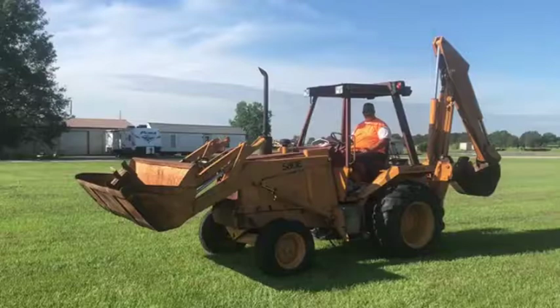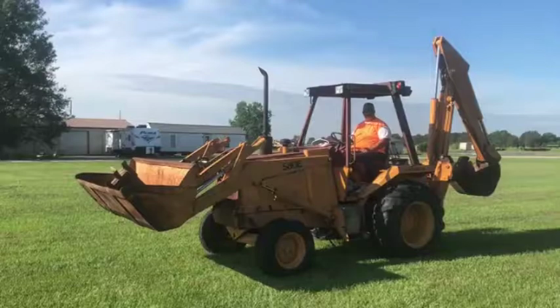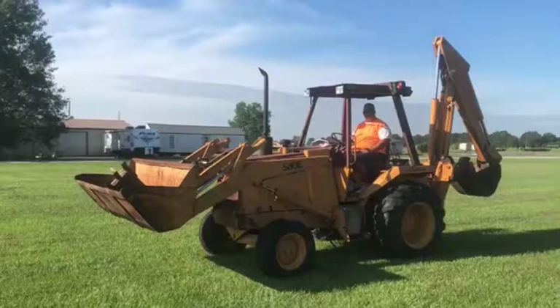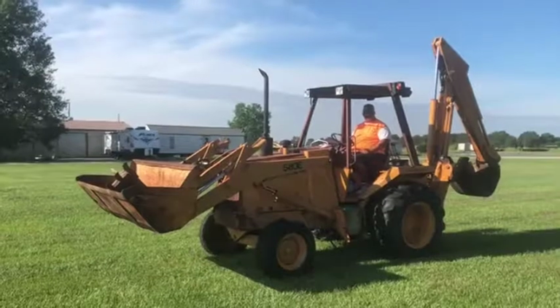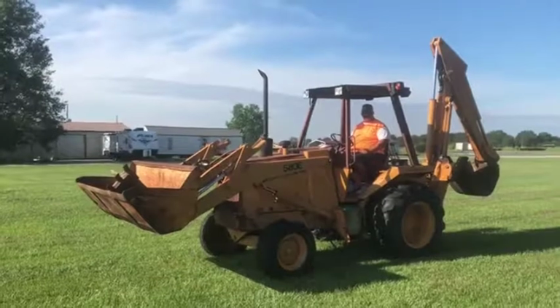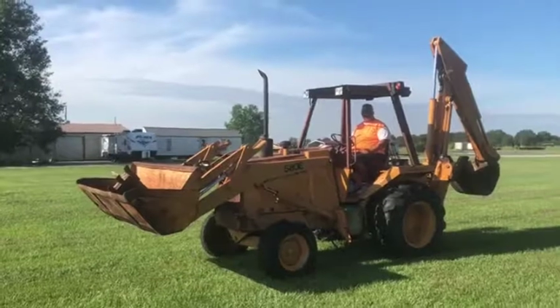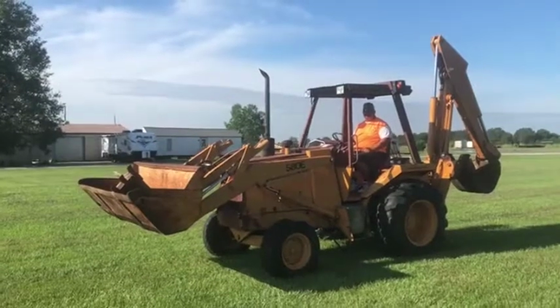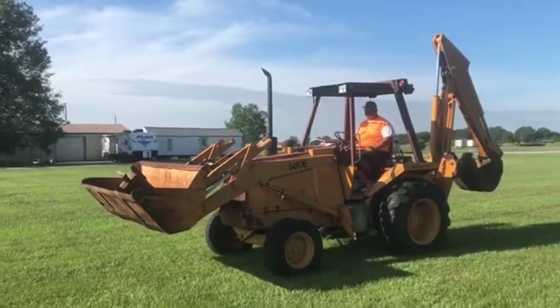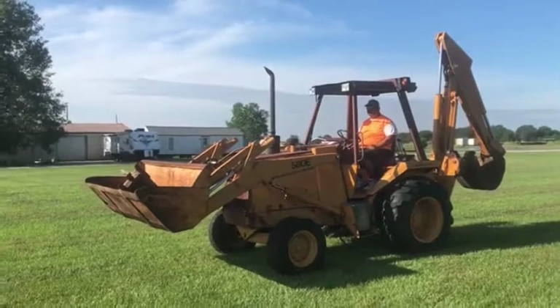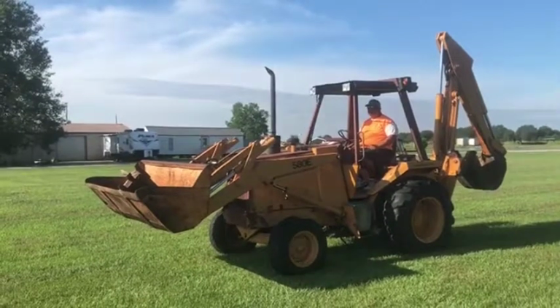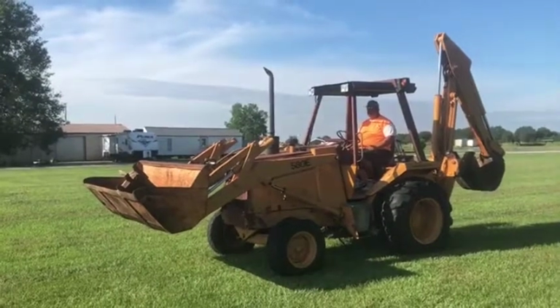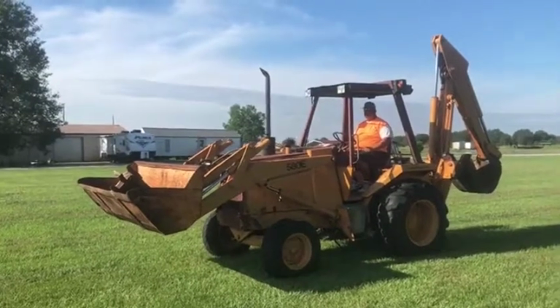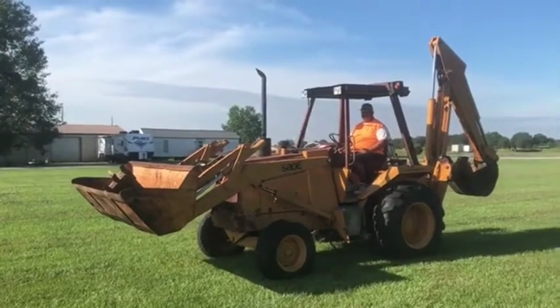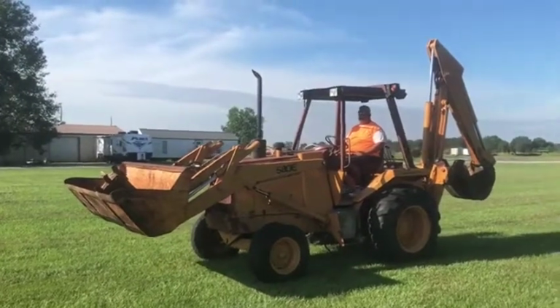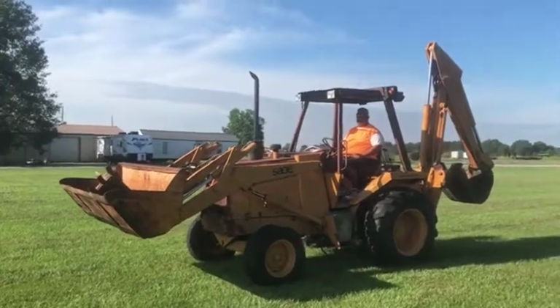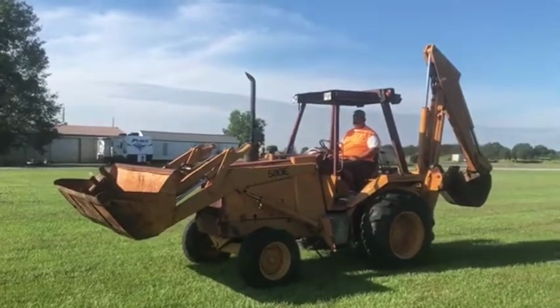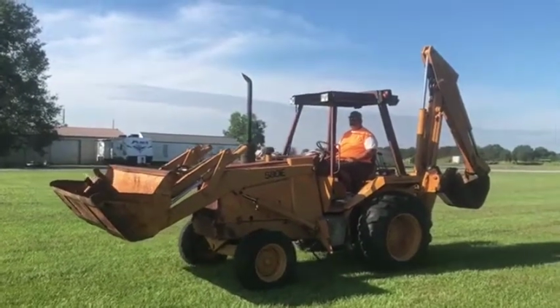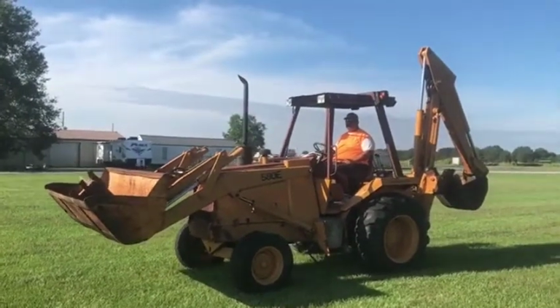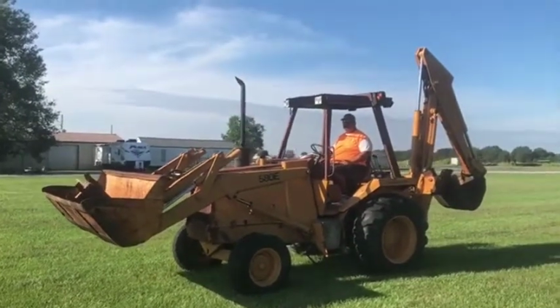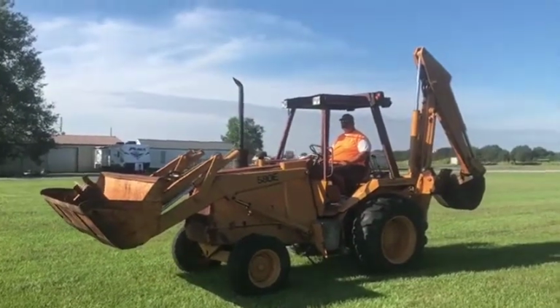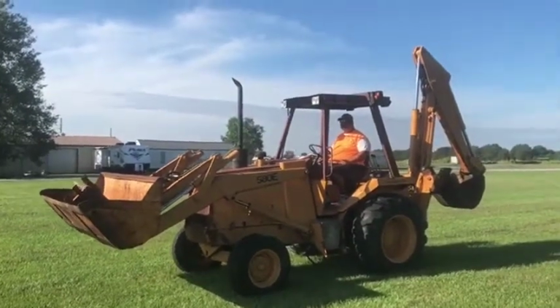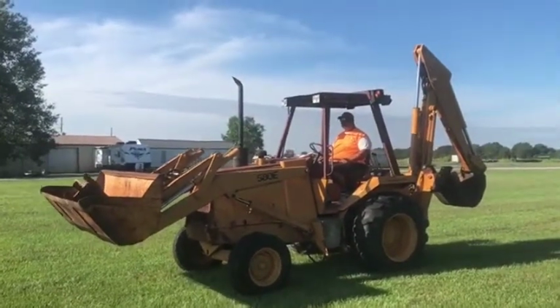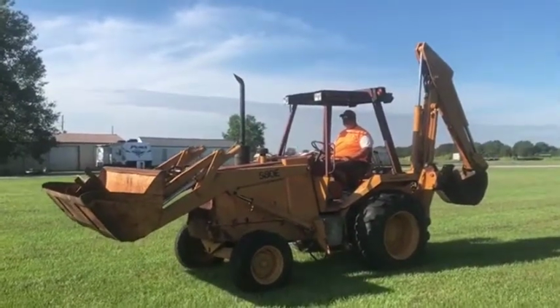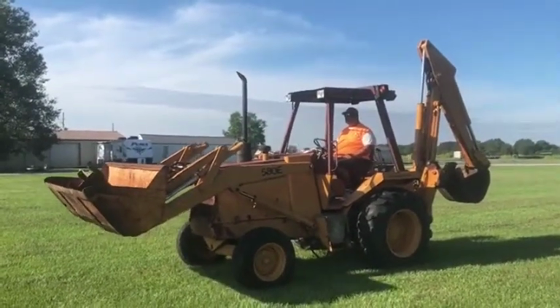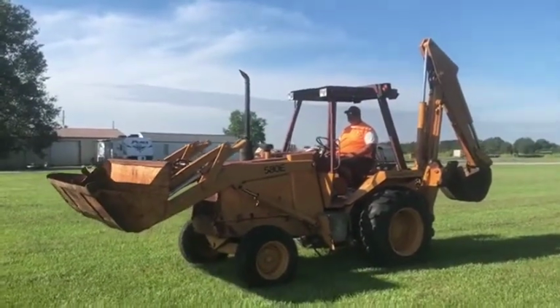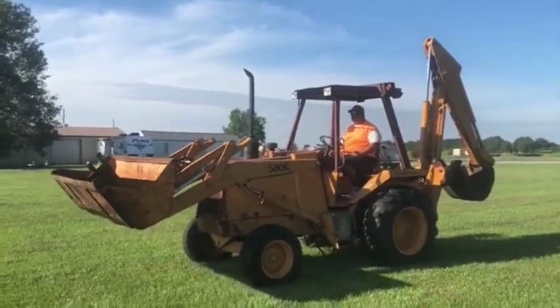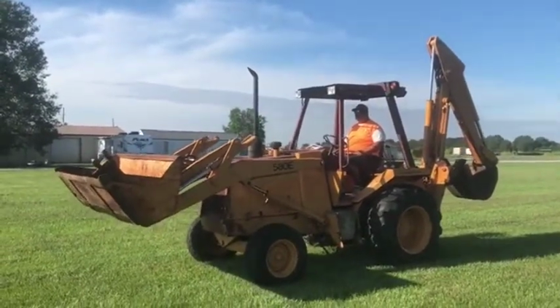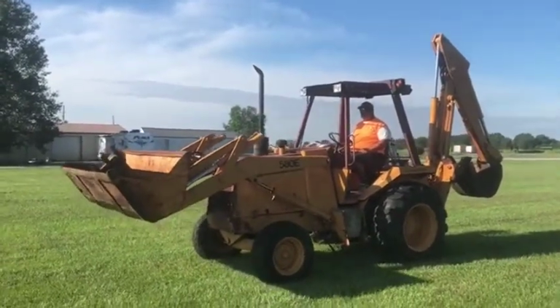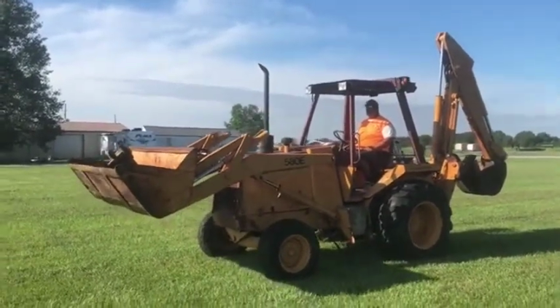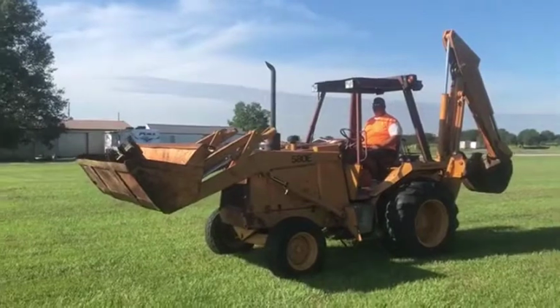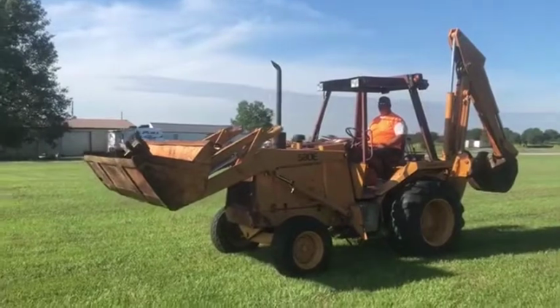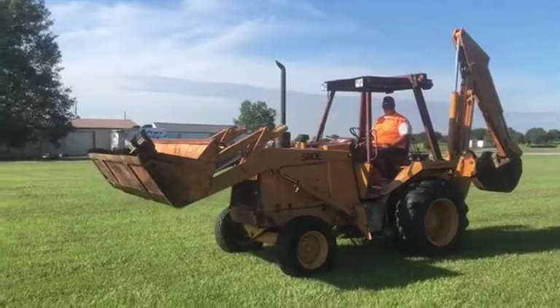We'll do our front end loader operation video here on this industrial Case backhoe. It's a 580E model.